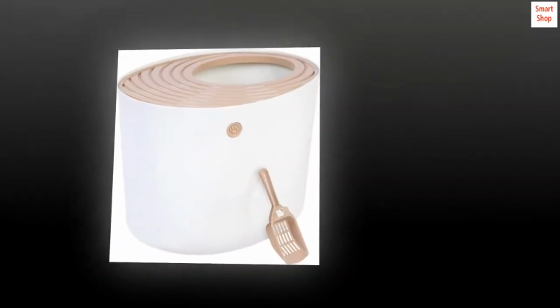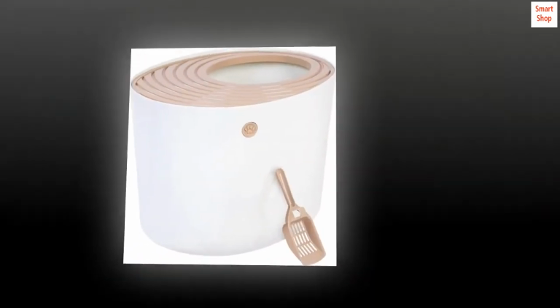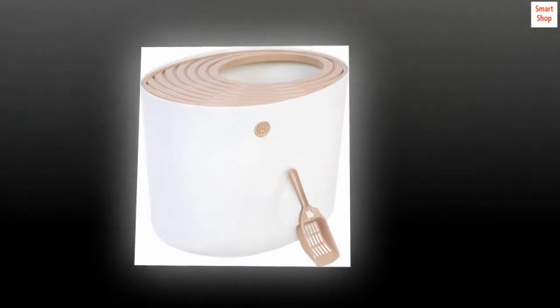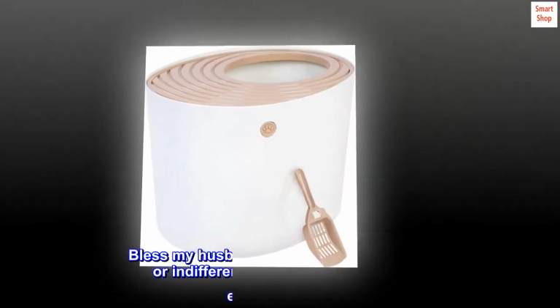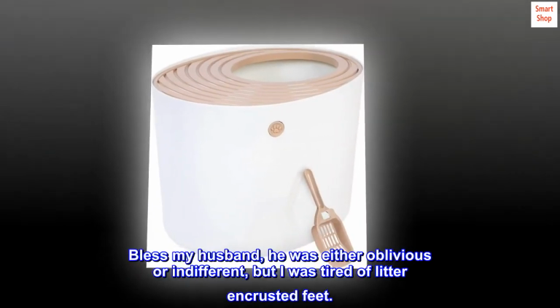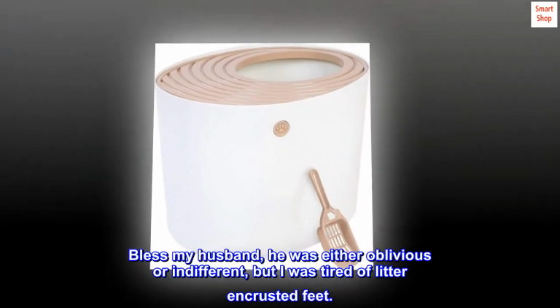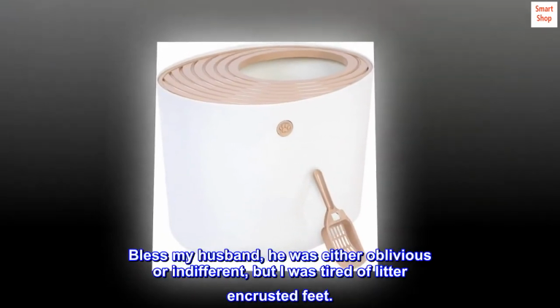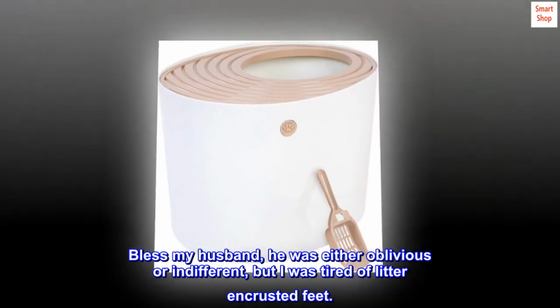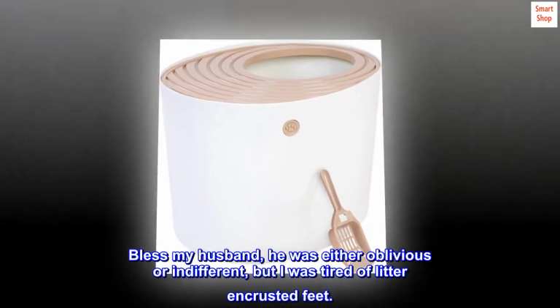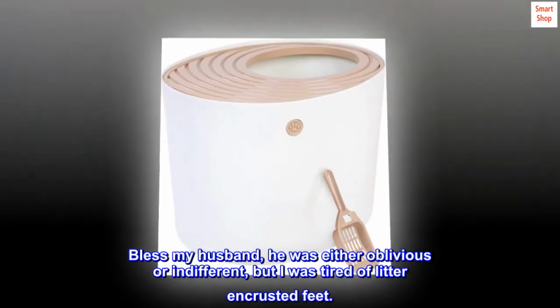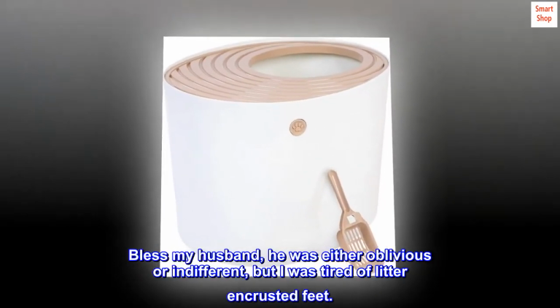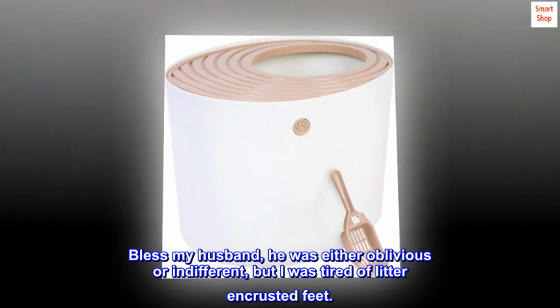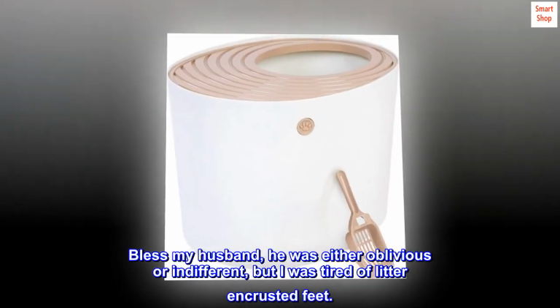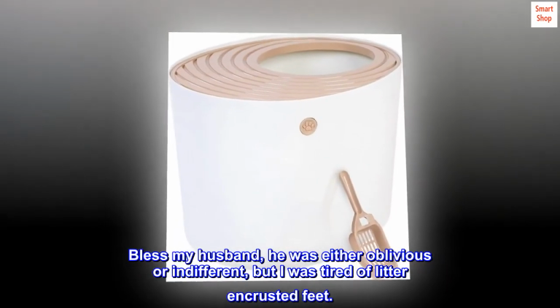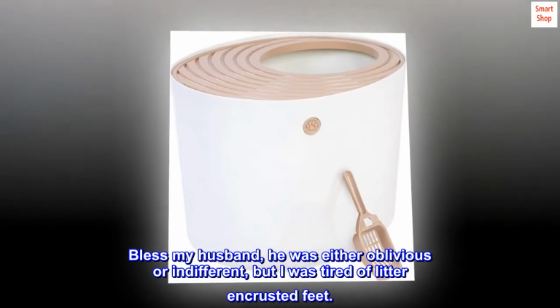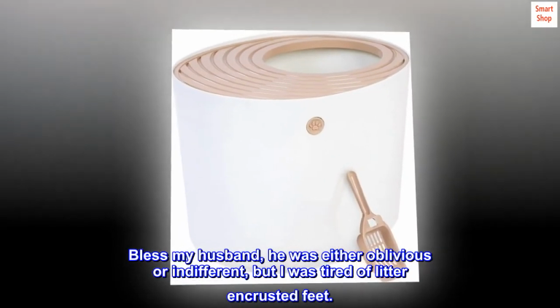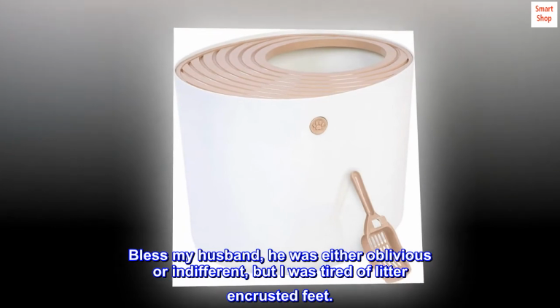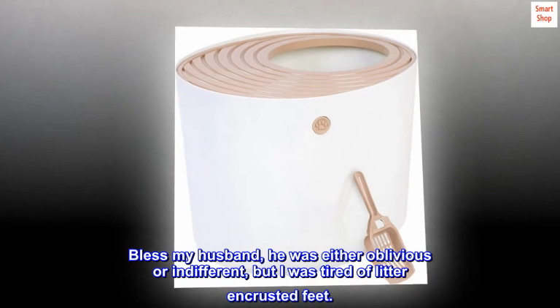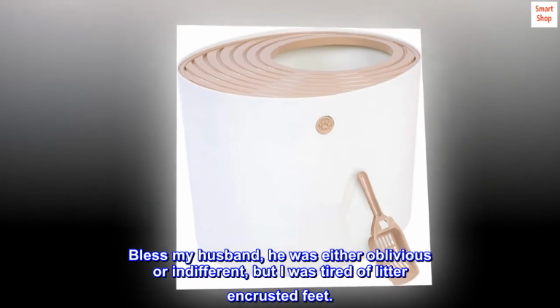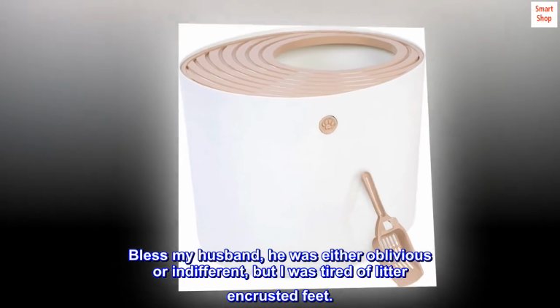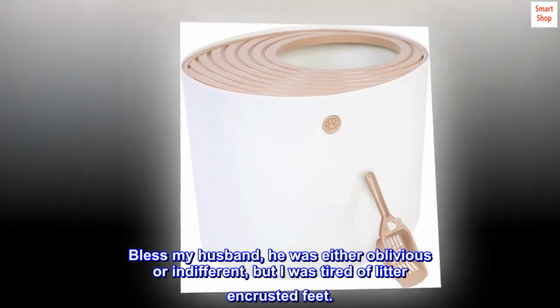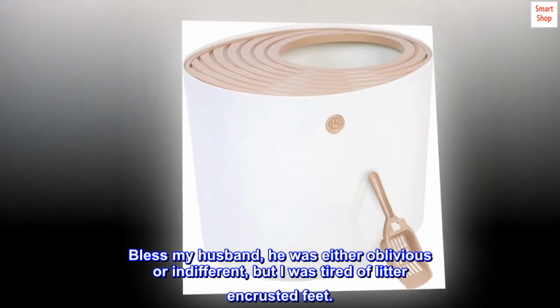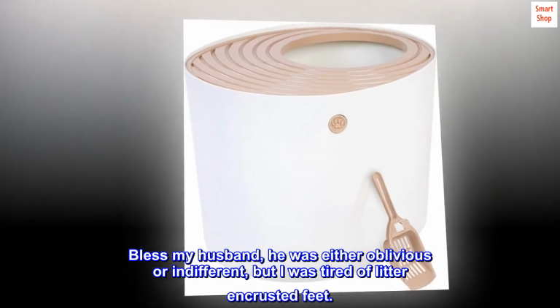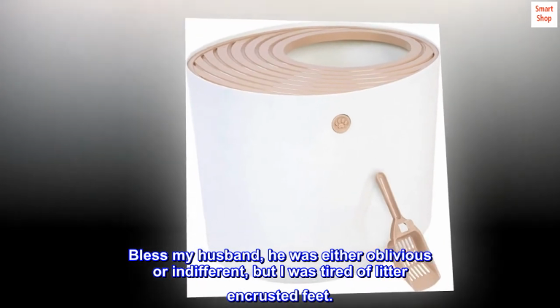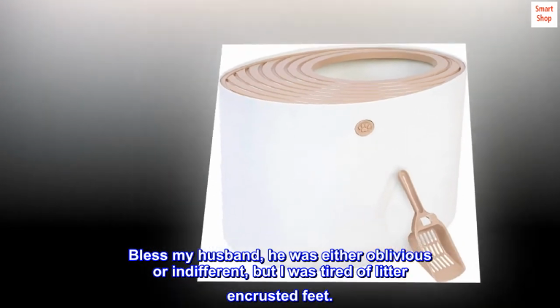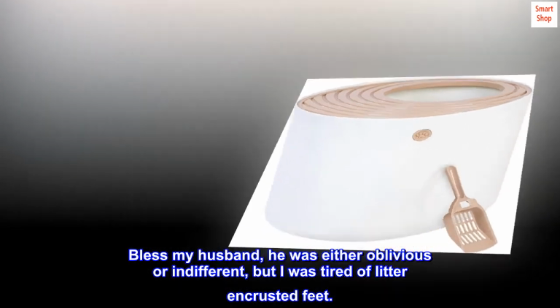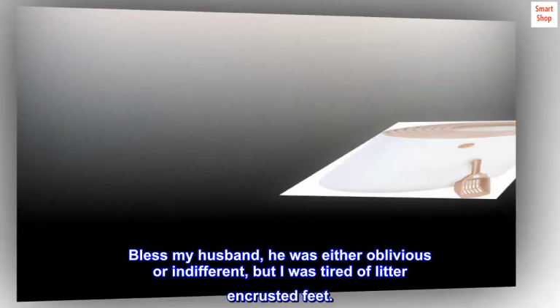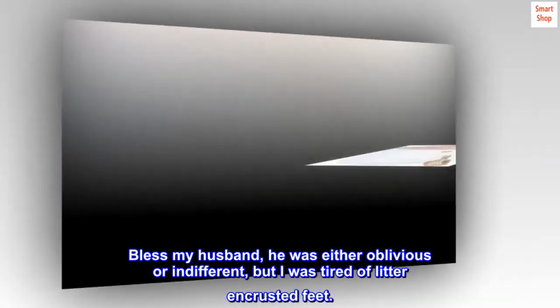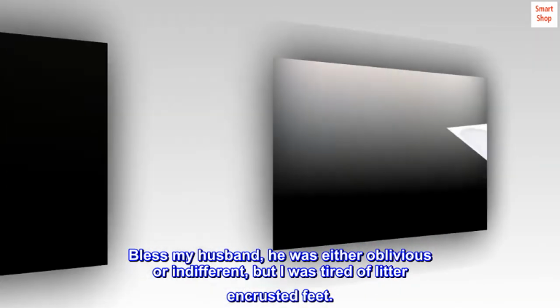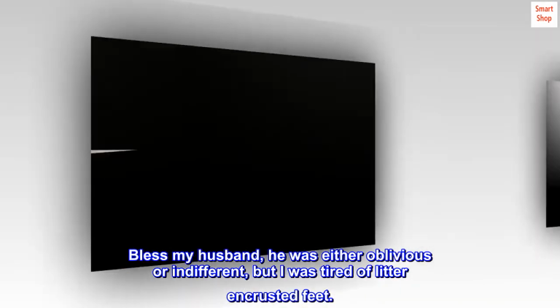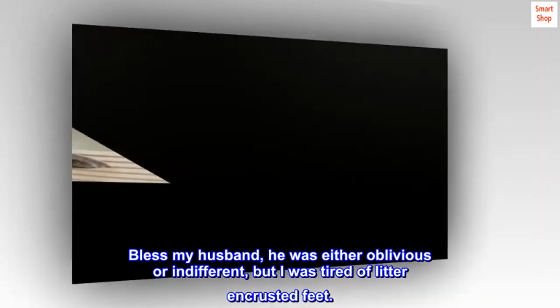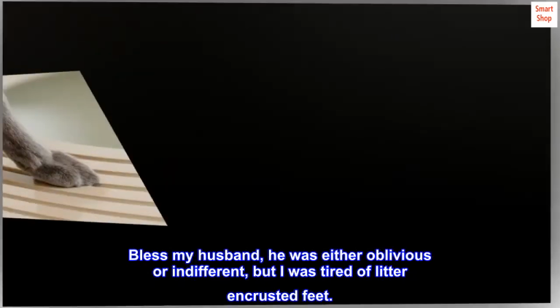Bless my husband — he was either oblivious or indifferent — but I was tired of litter and crusted feet.